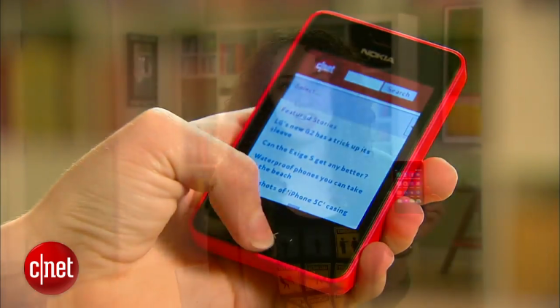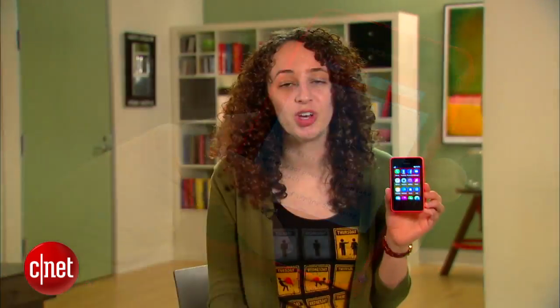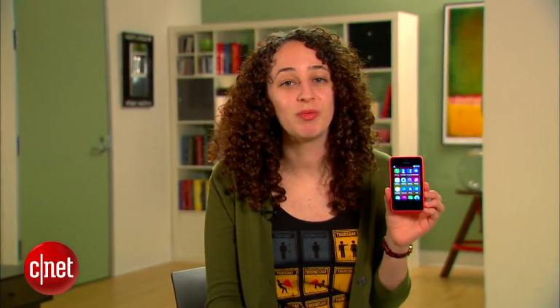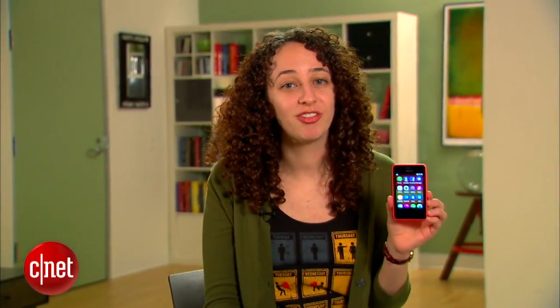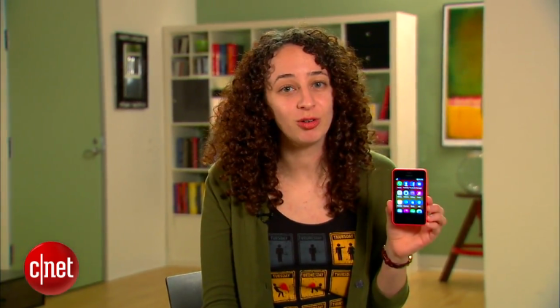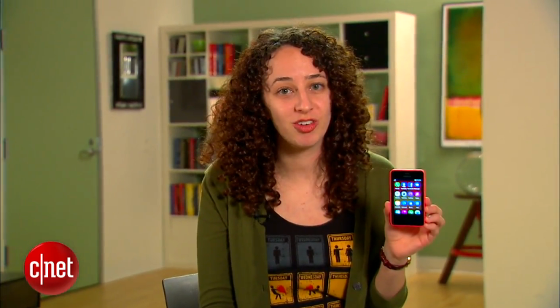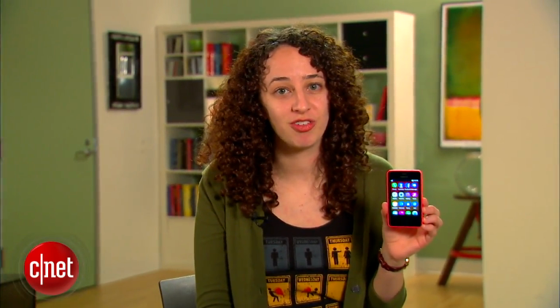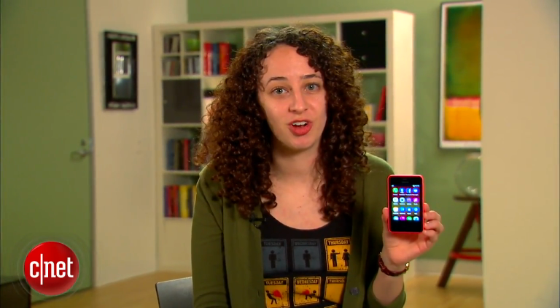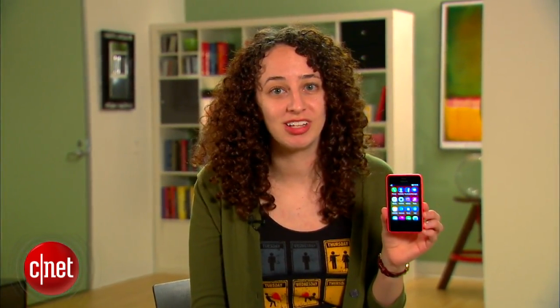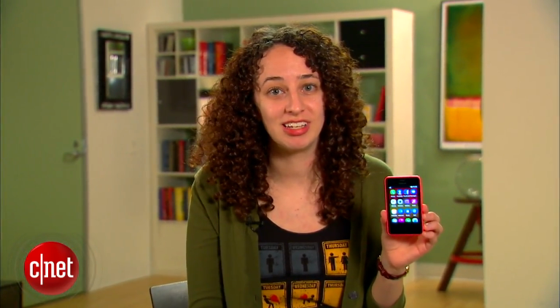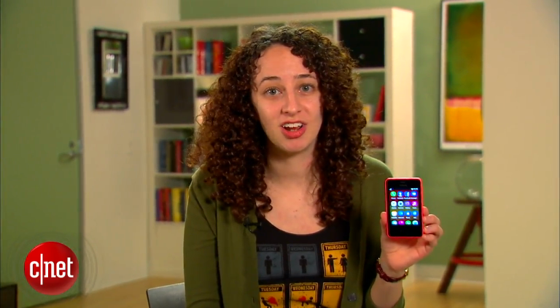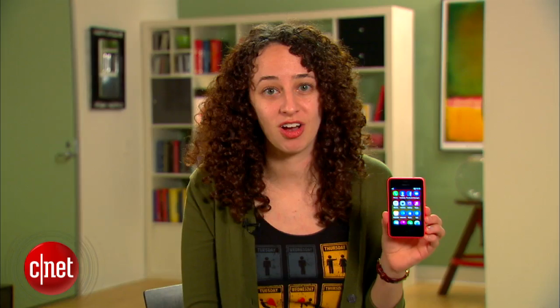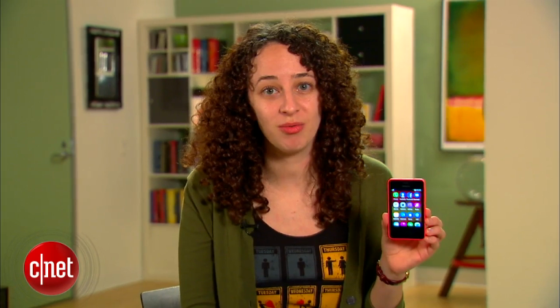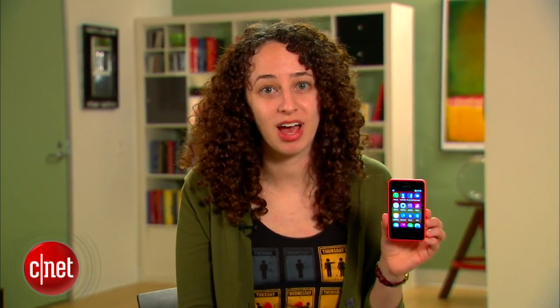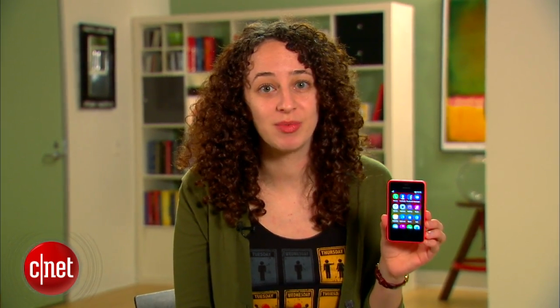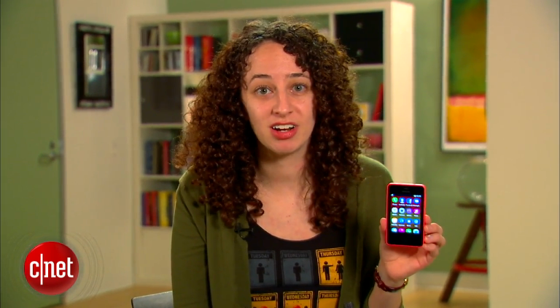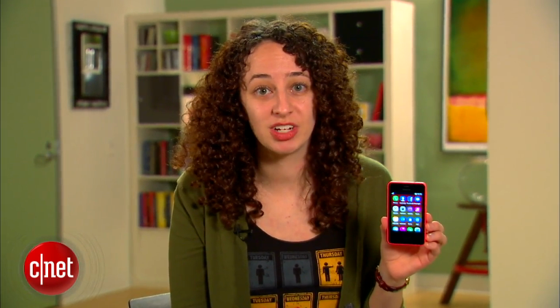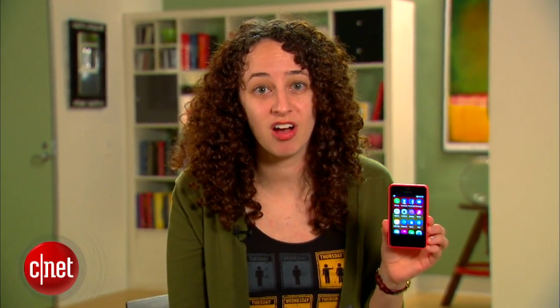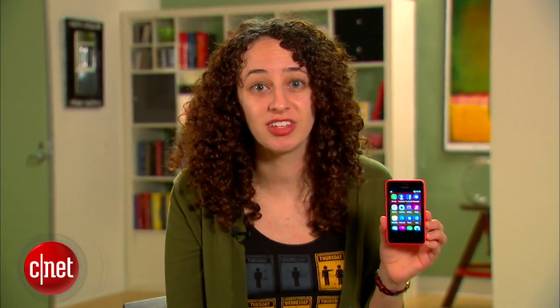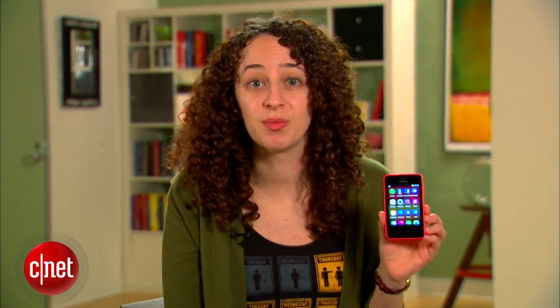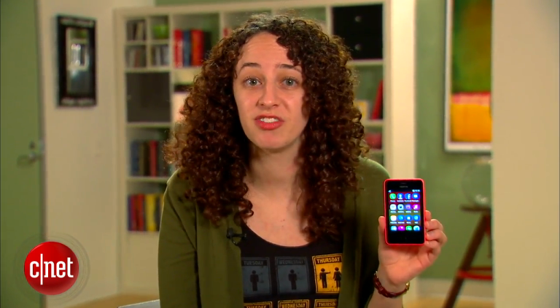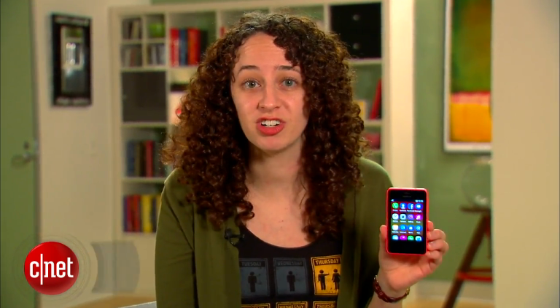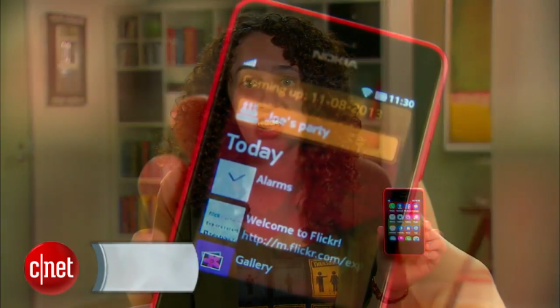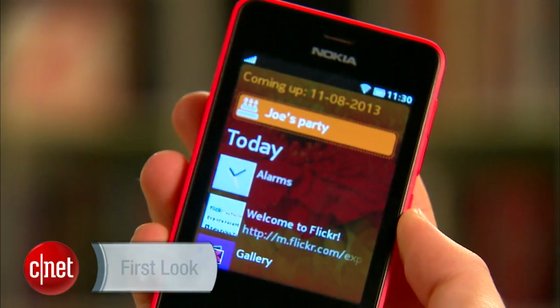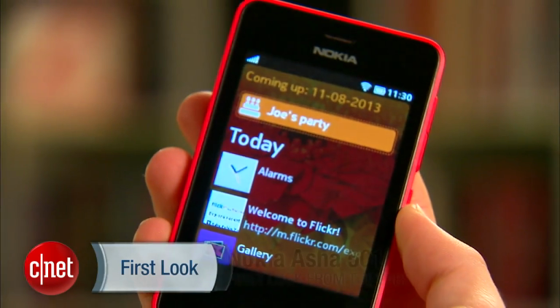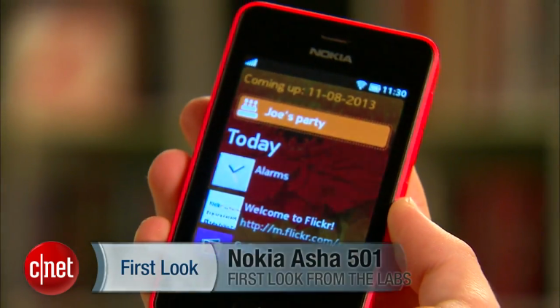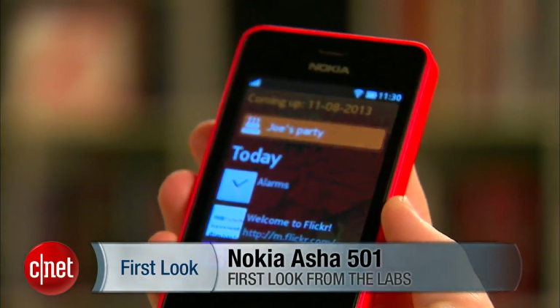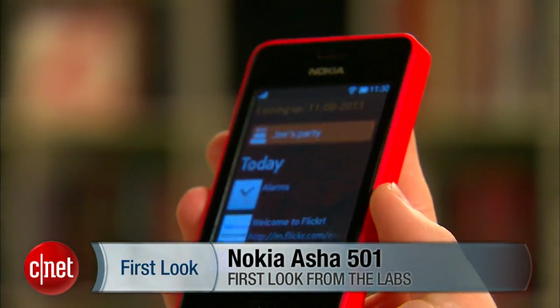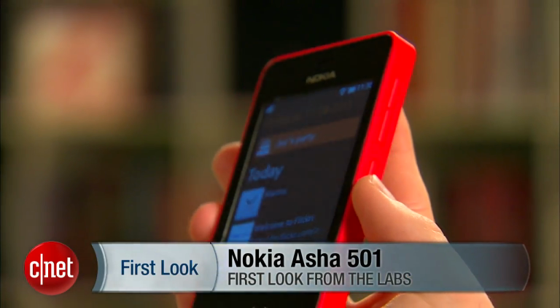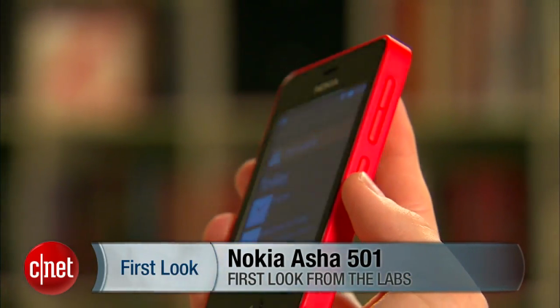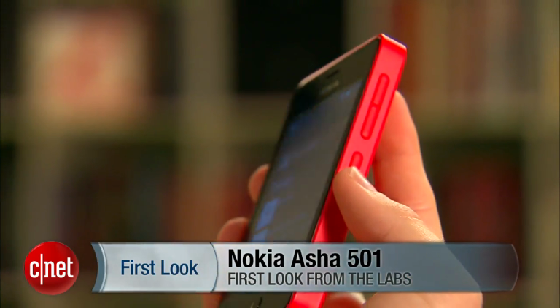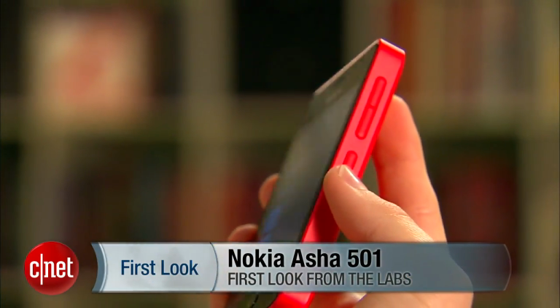You can read my full review of the phone on CNET.com. I'm Sarah Mitroff and this has been a first take of the Nokia Asha 501.